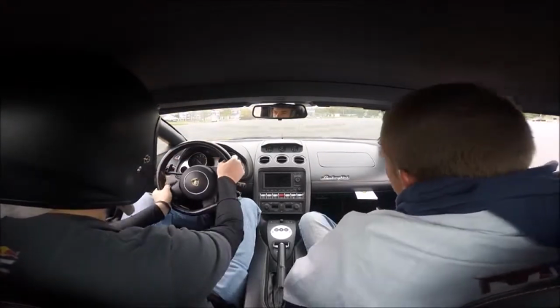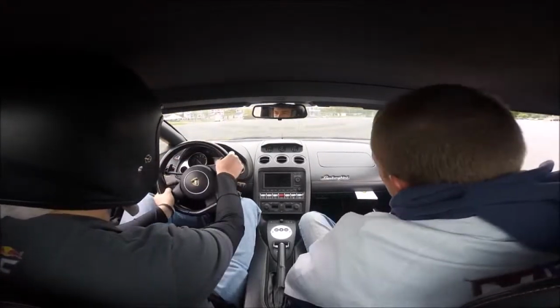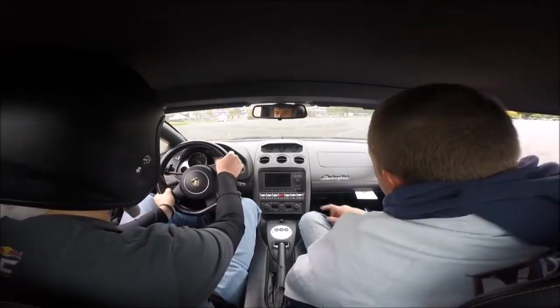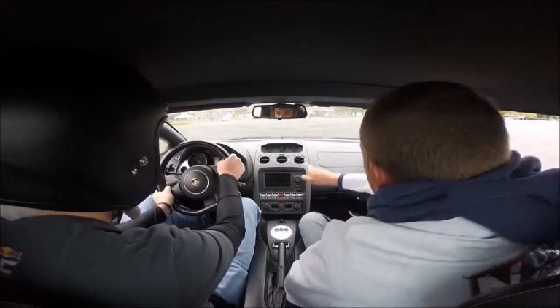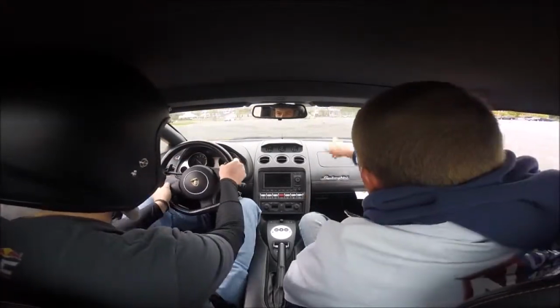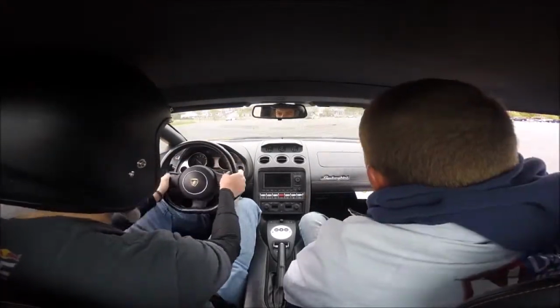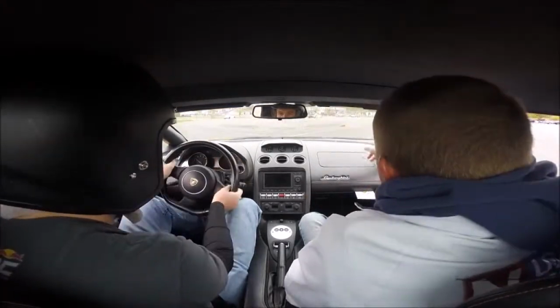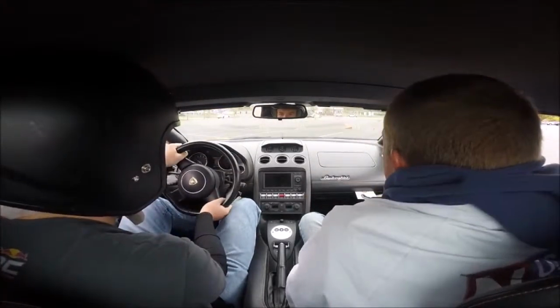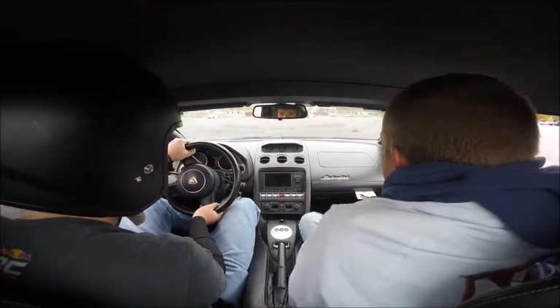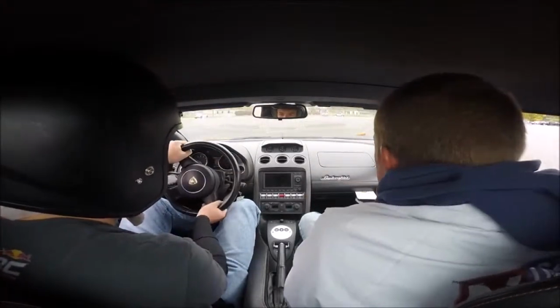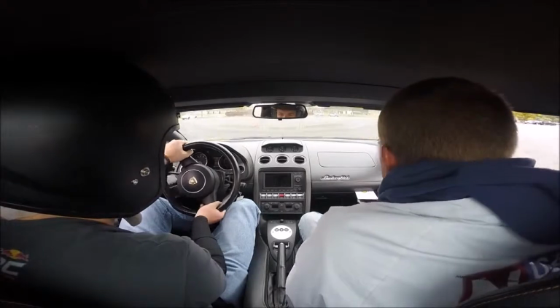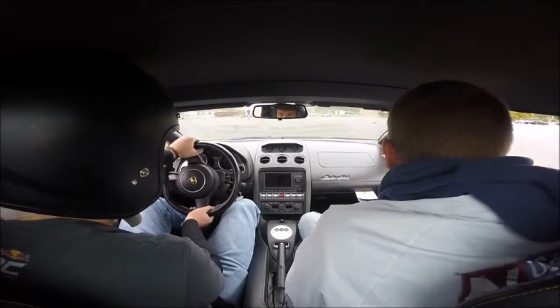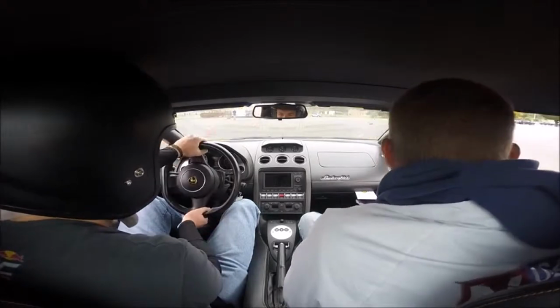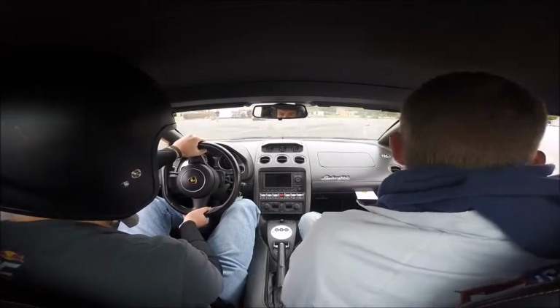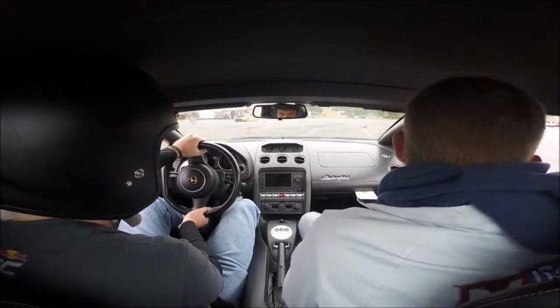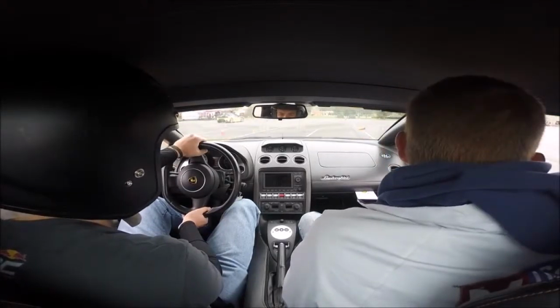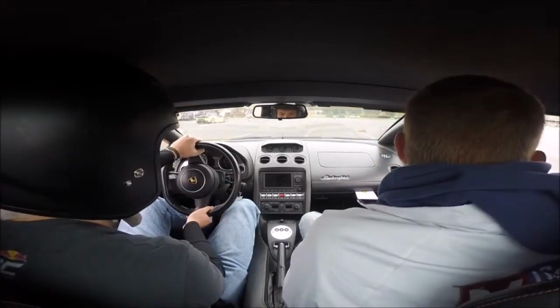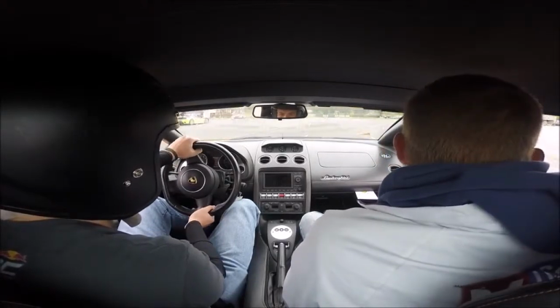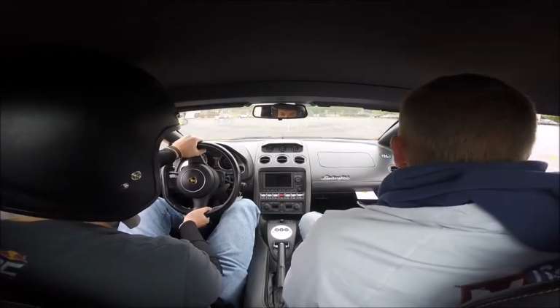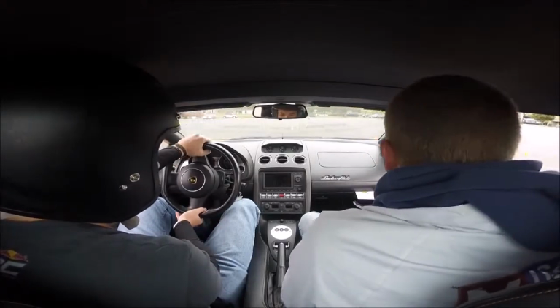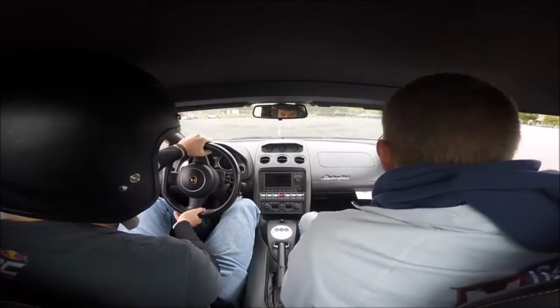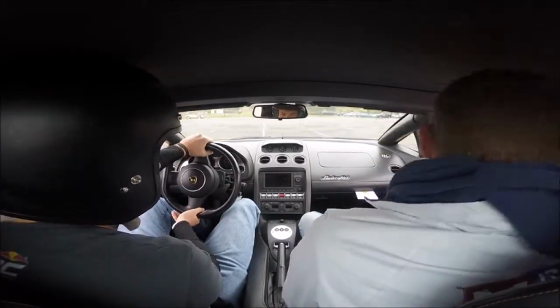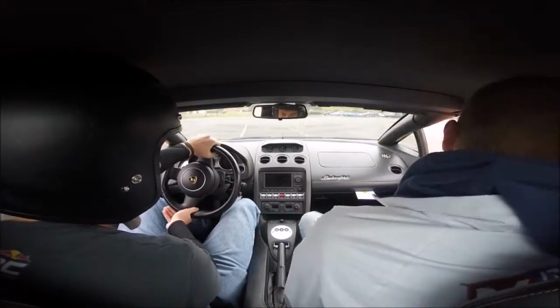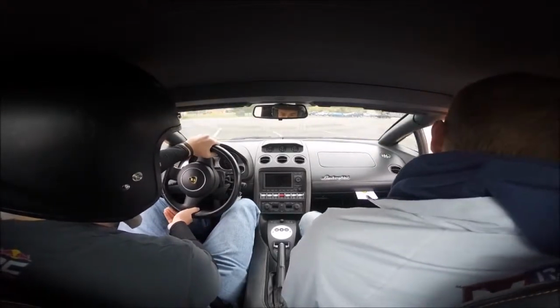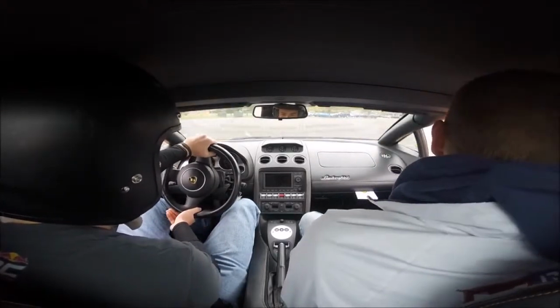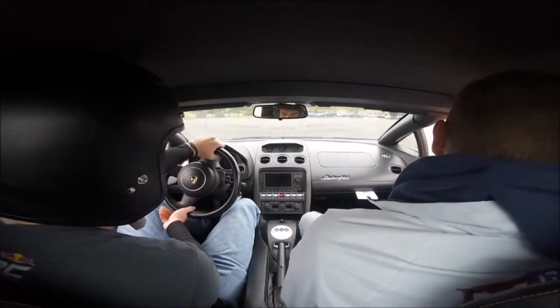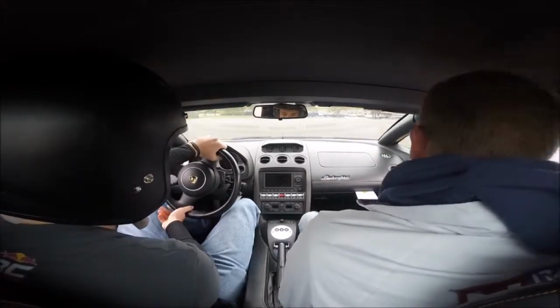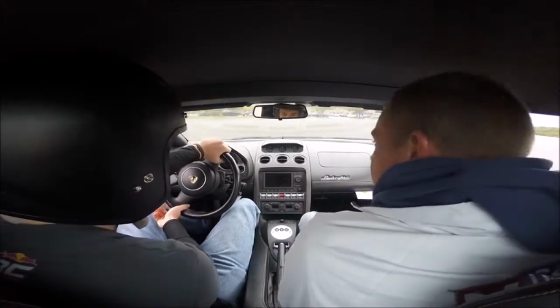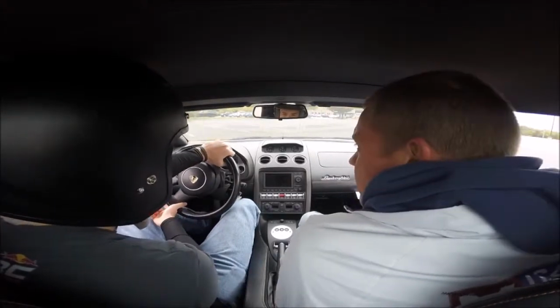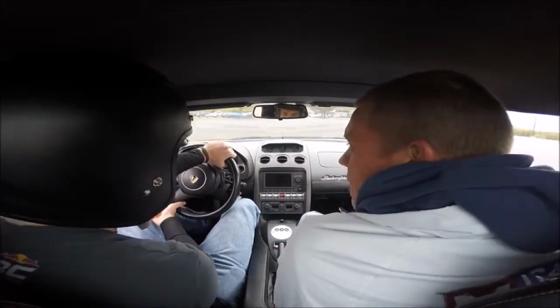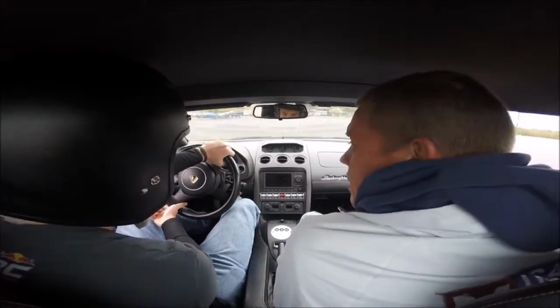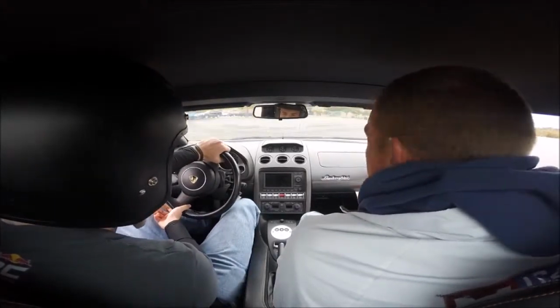Oh, that's great. That's your first lap stop.